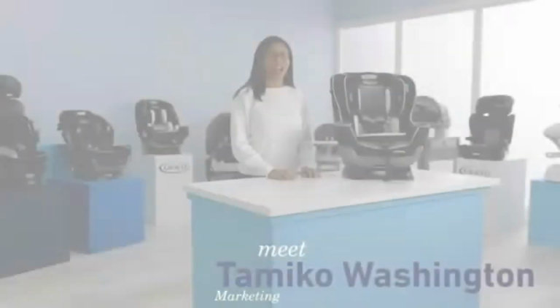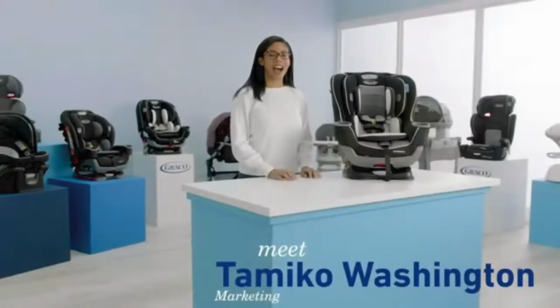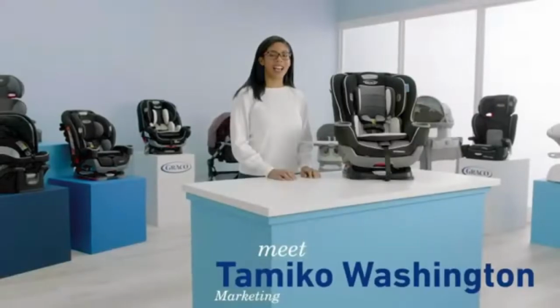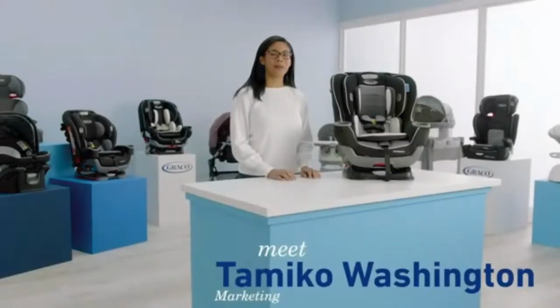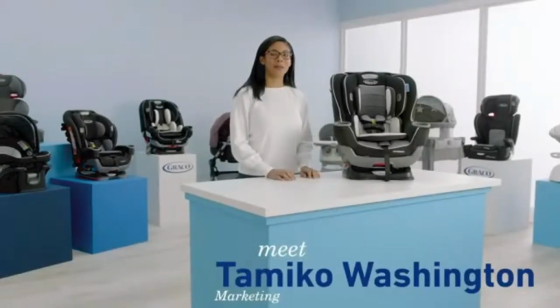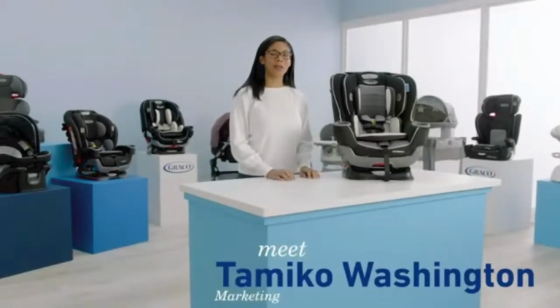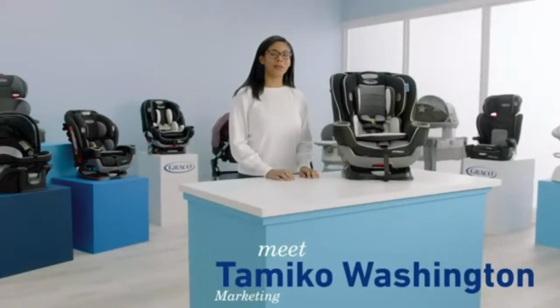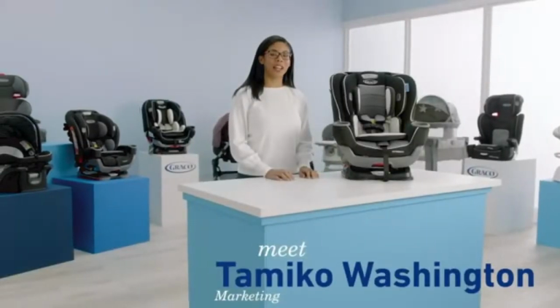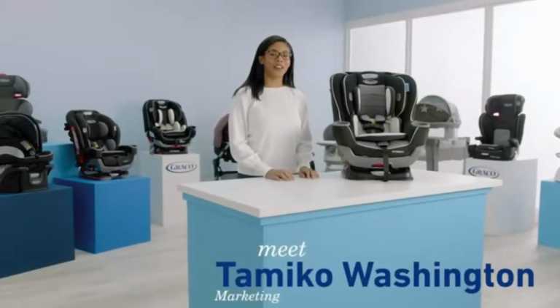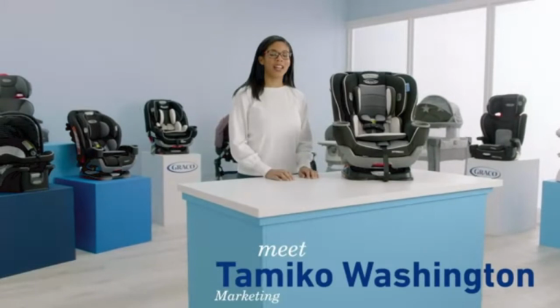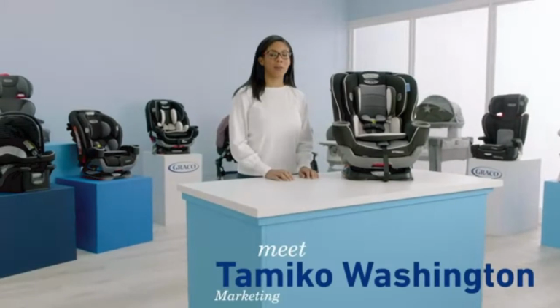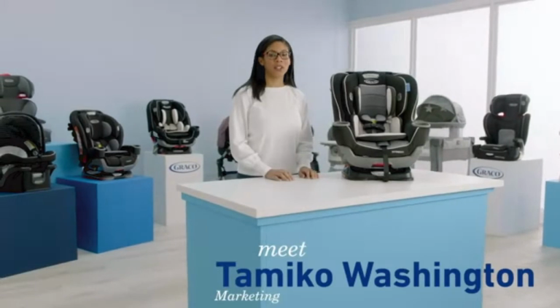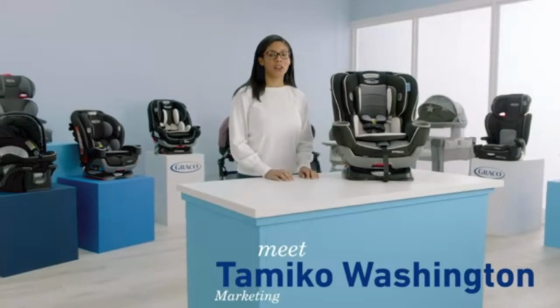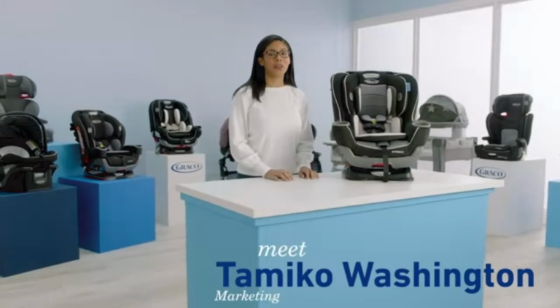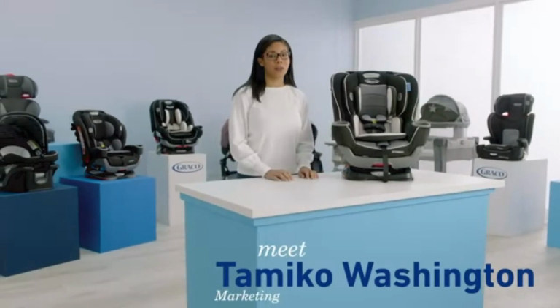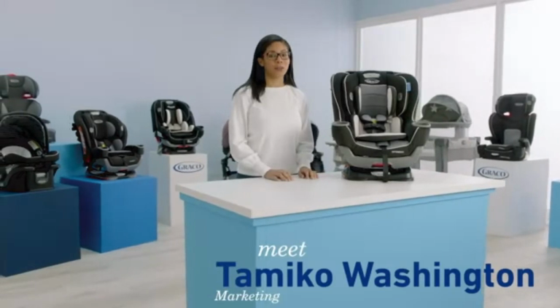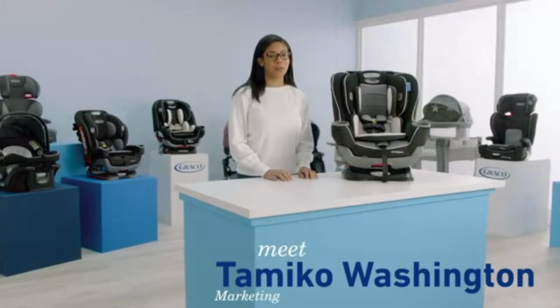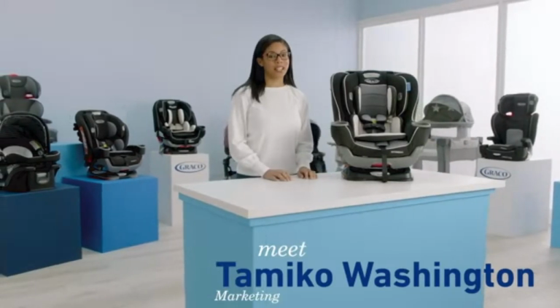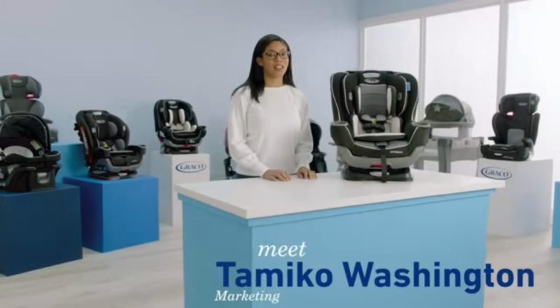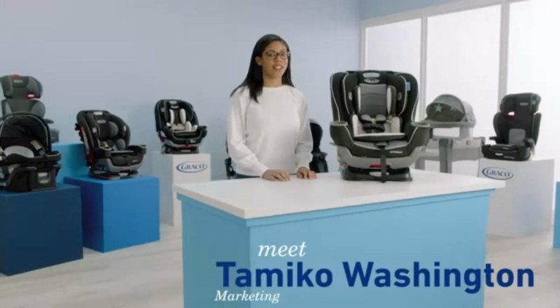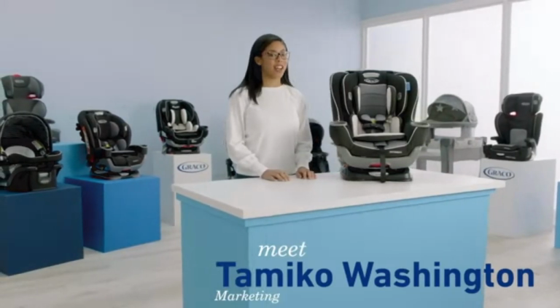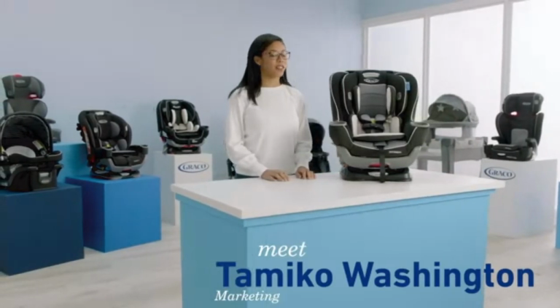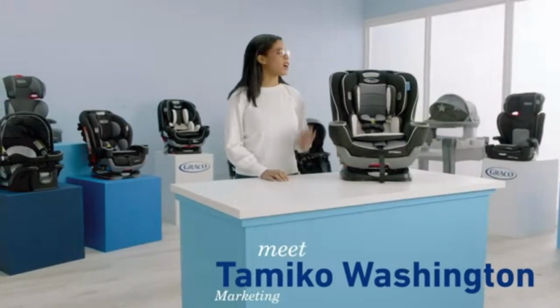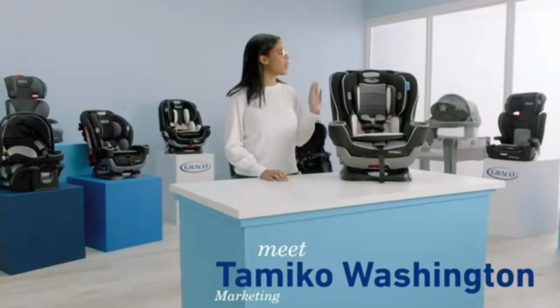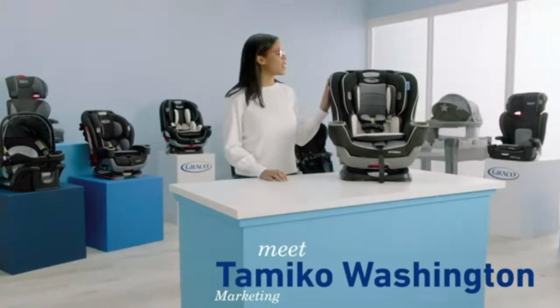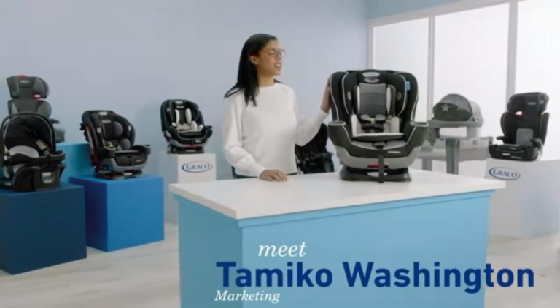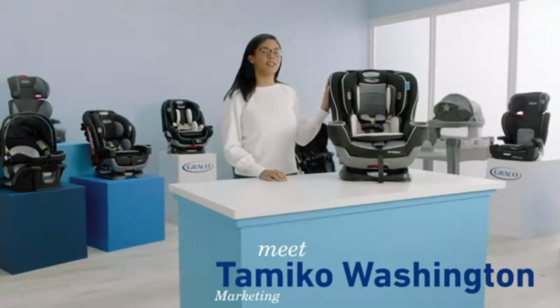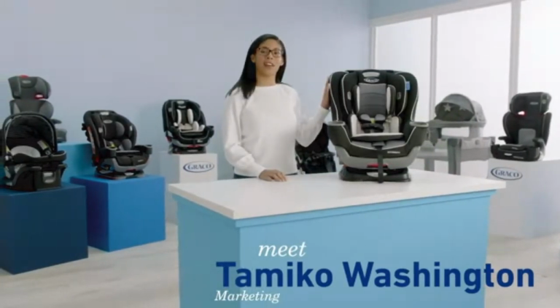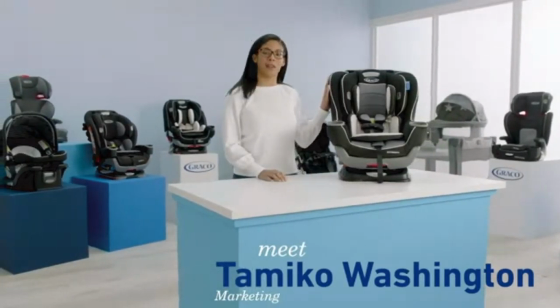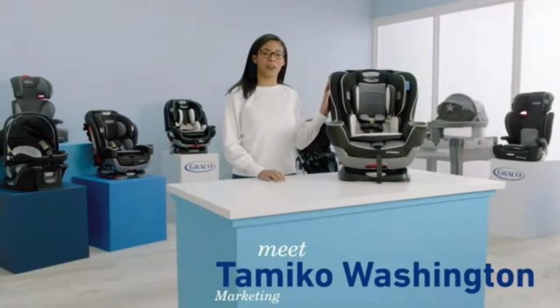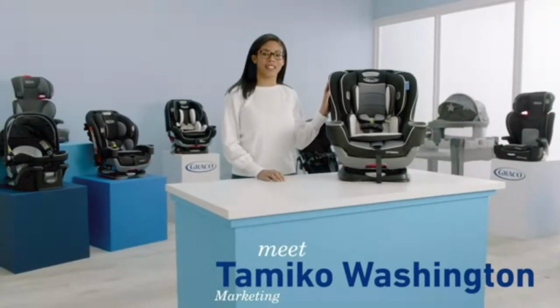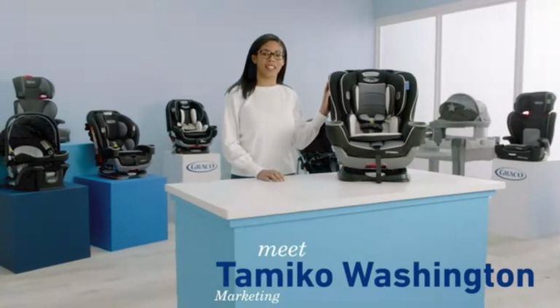Hi, I'm Tomiko from Graco and I'm going to show you how to remove and replace the car seat cover on the Xtendifit Convertible Car Seat.